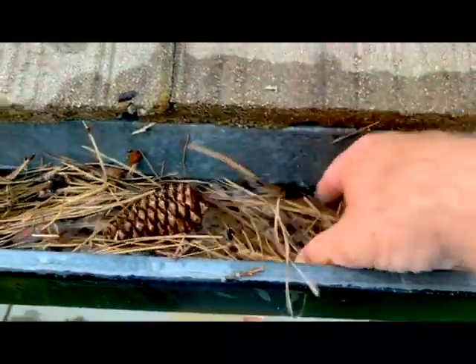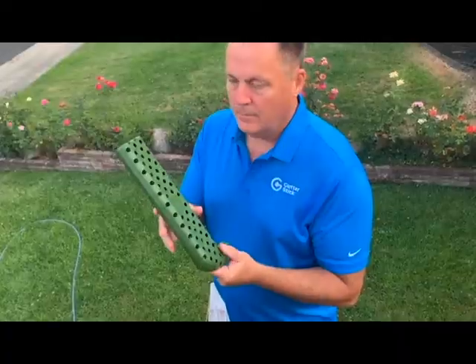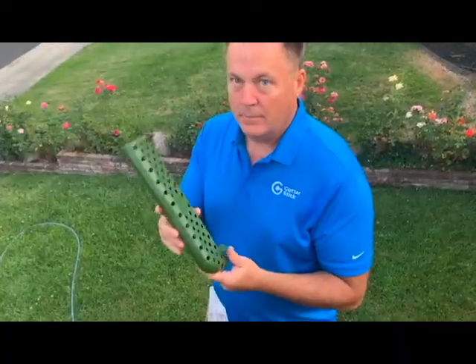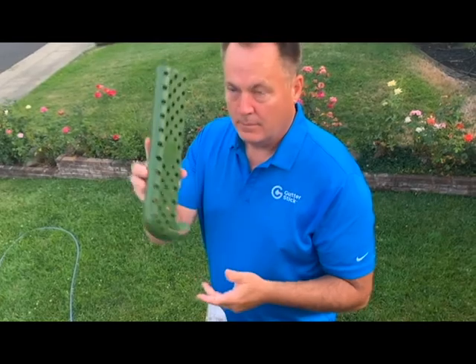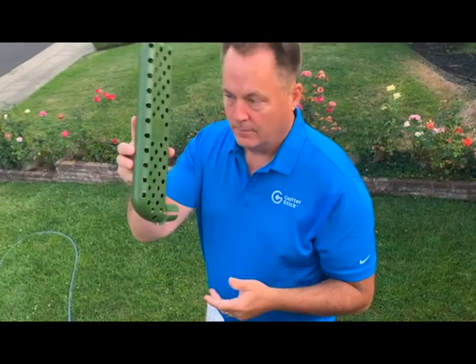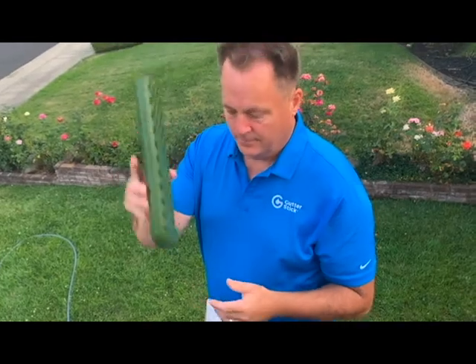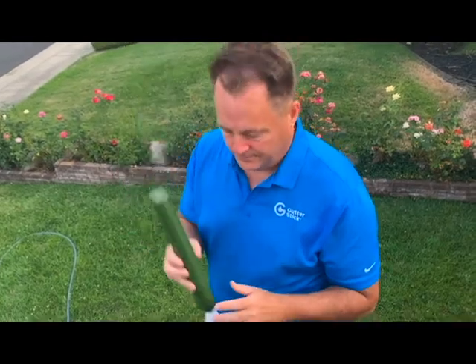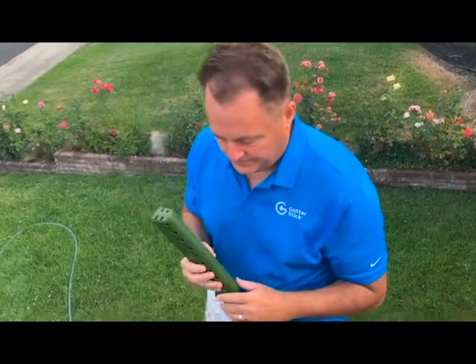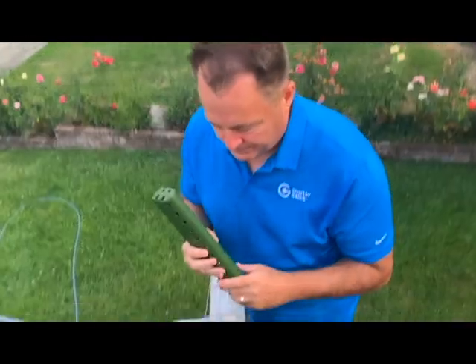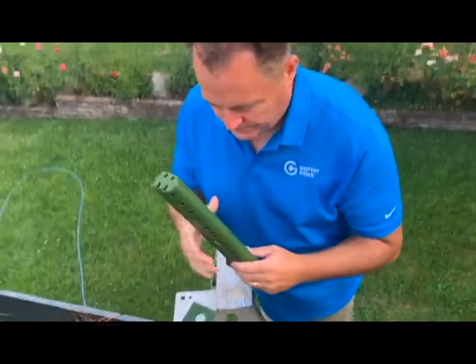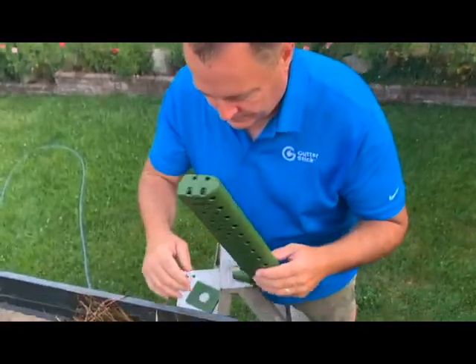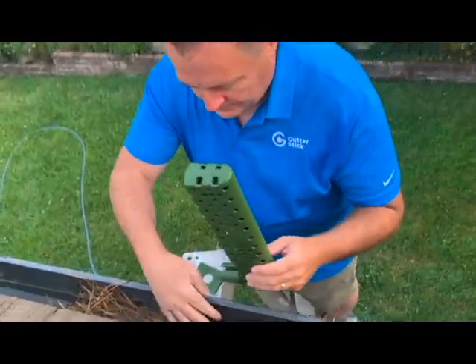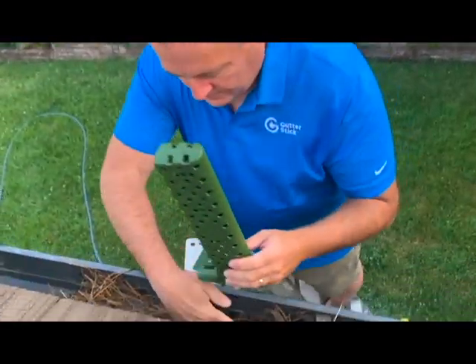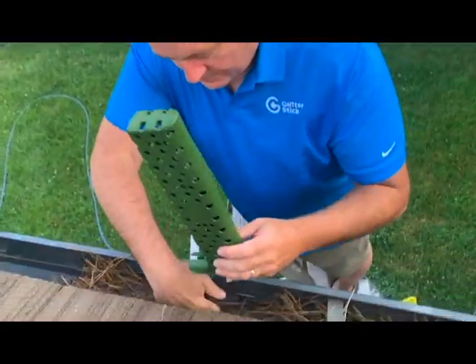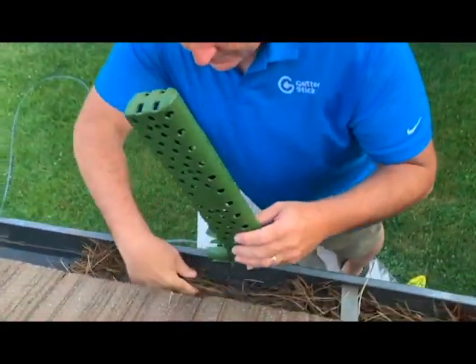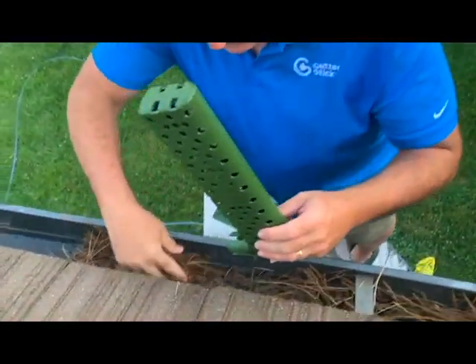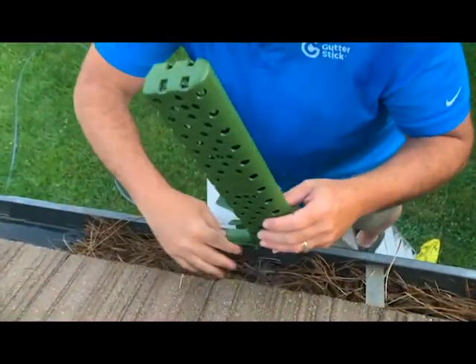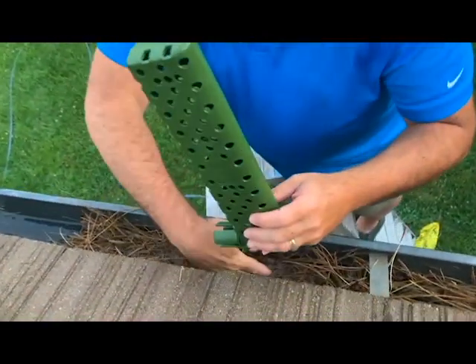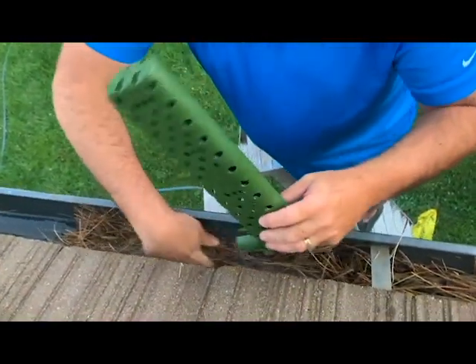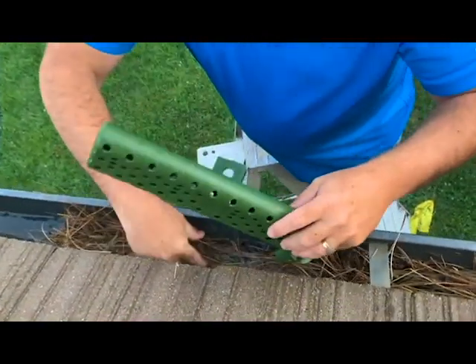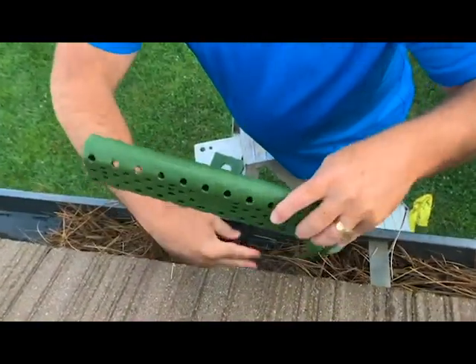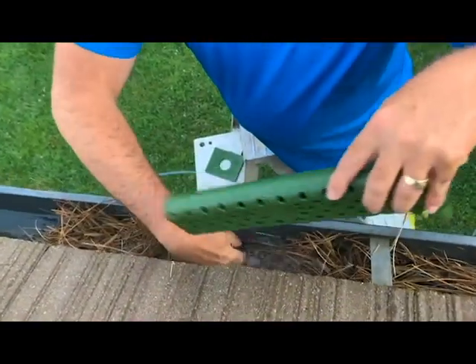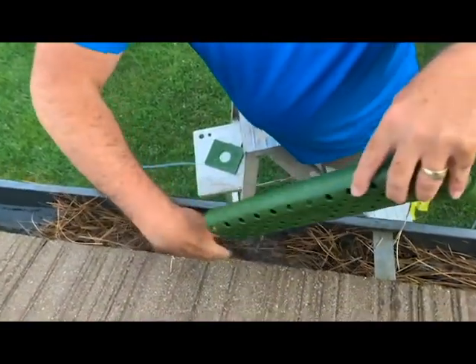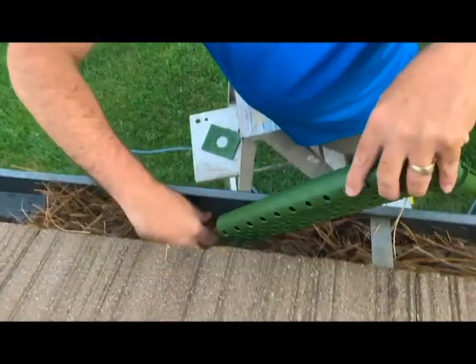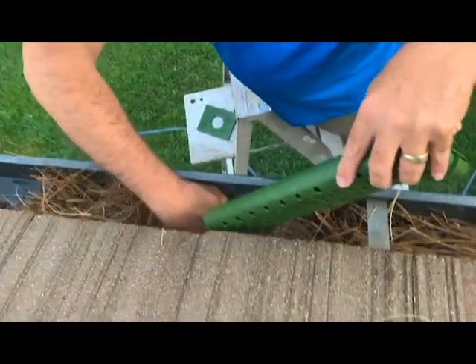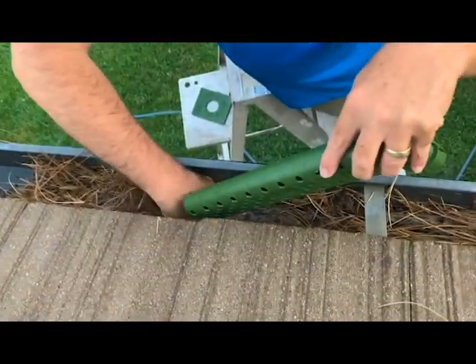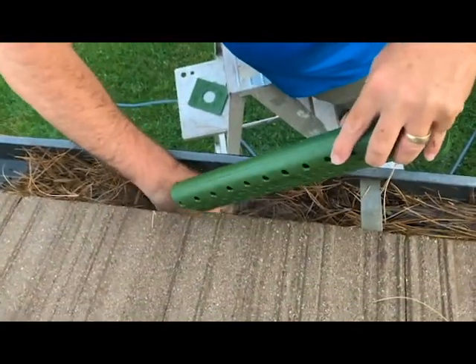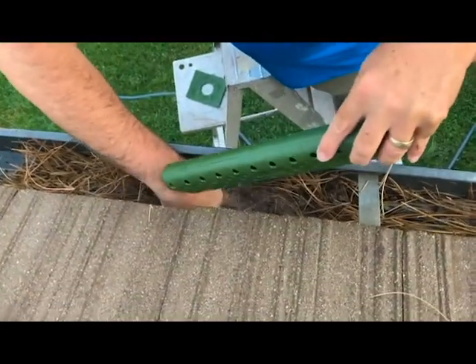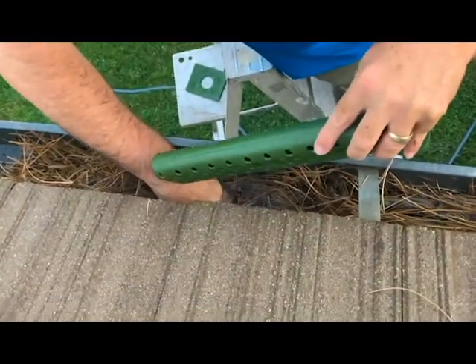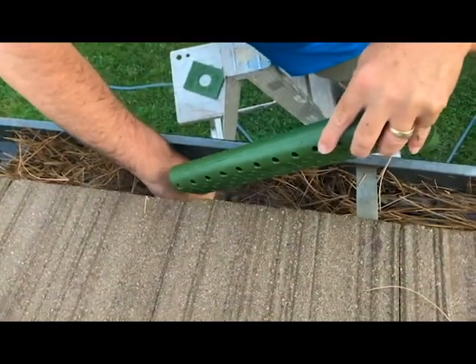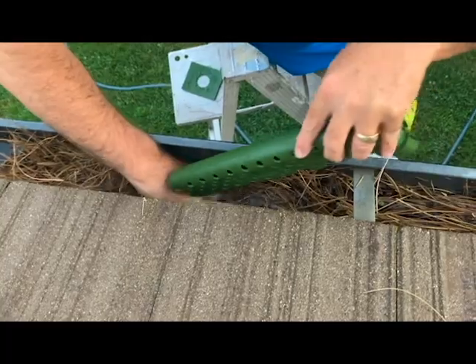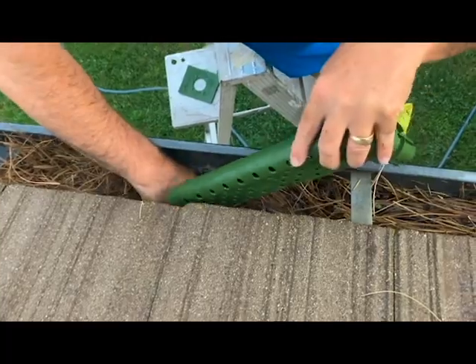Call us today and we'll come install the Gutter Stick to give you peace of mind and keep your gutters flowing.